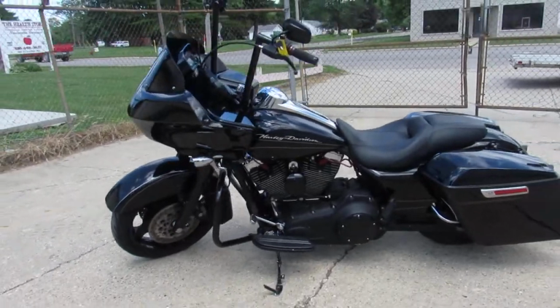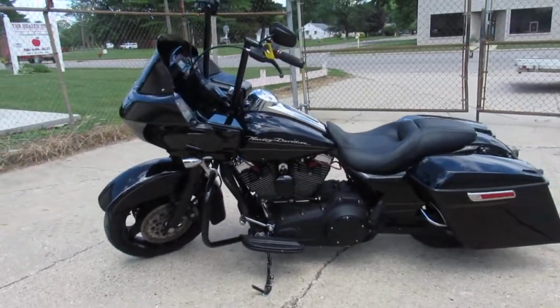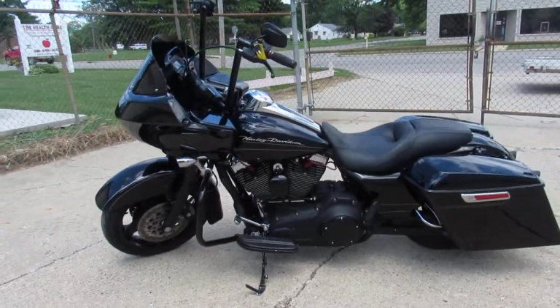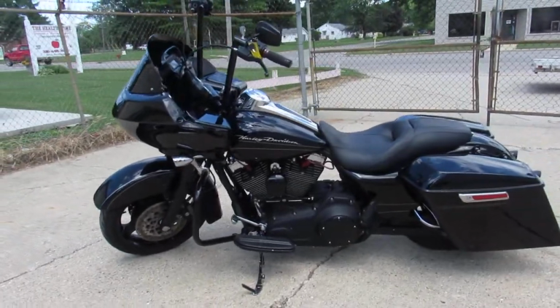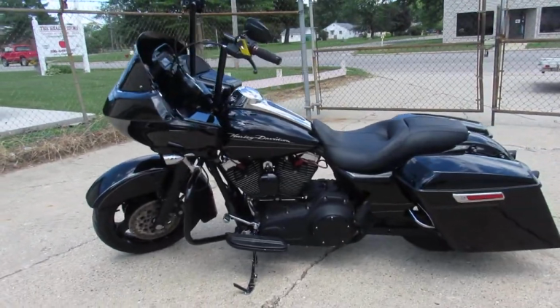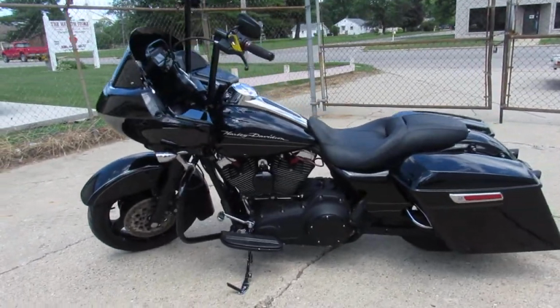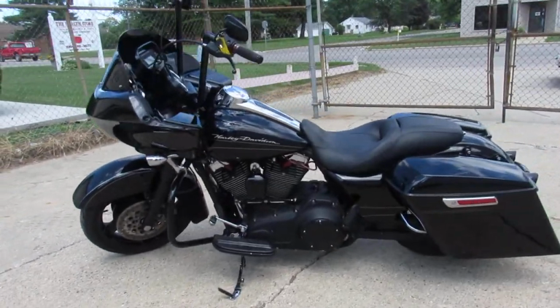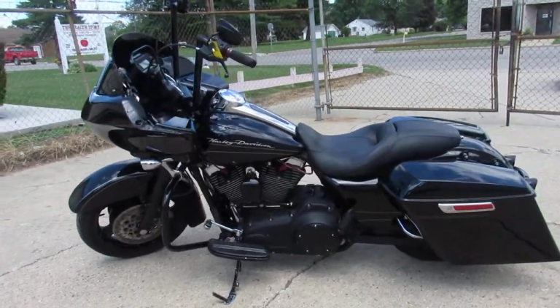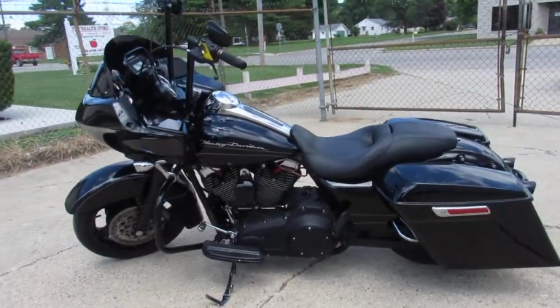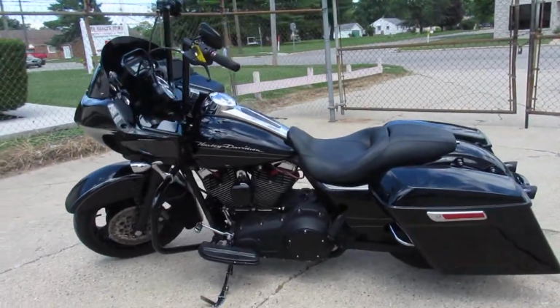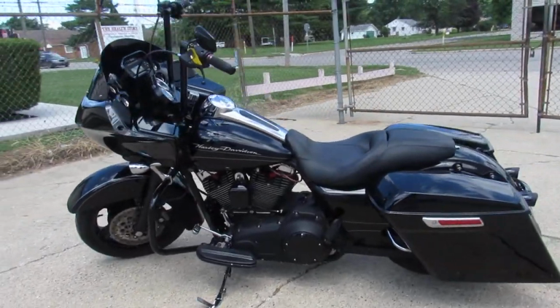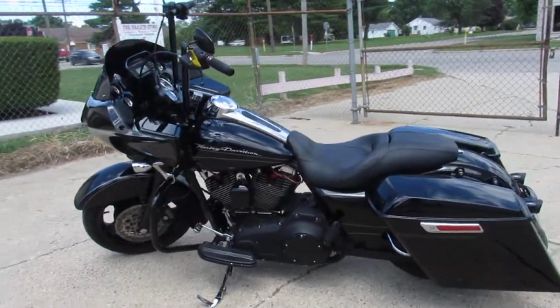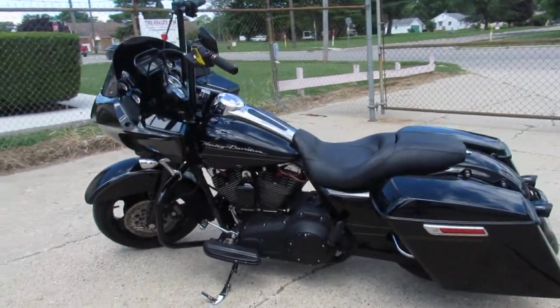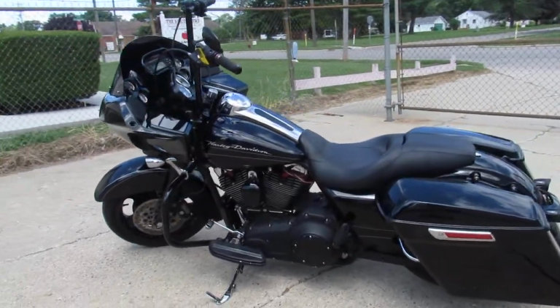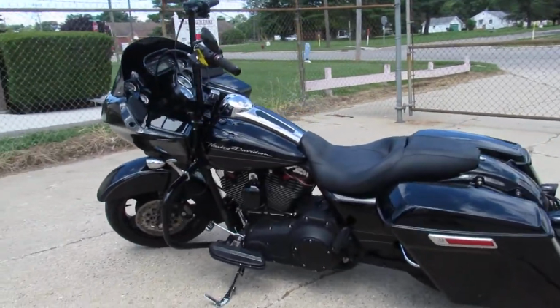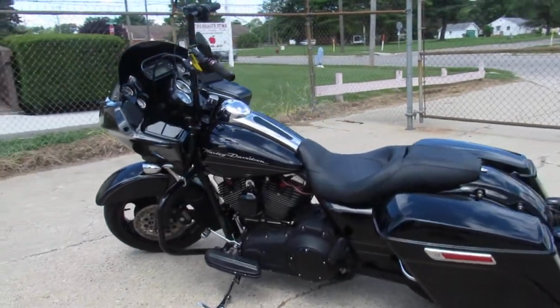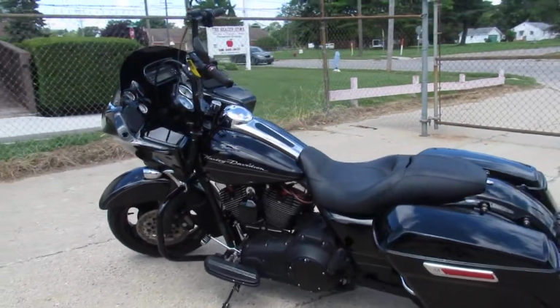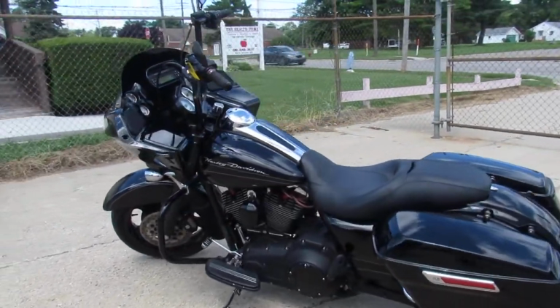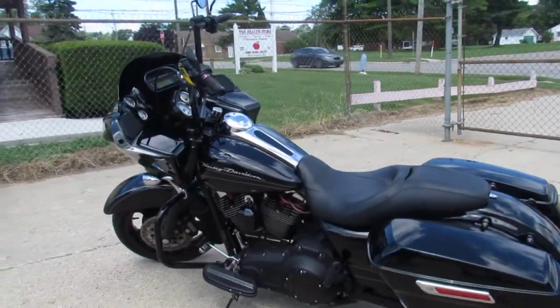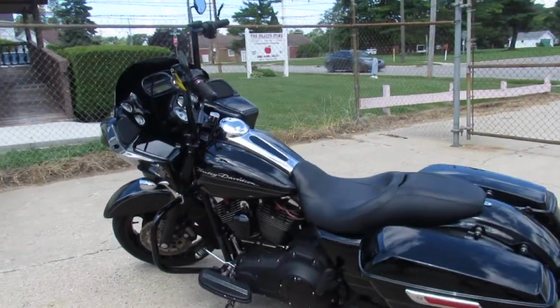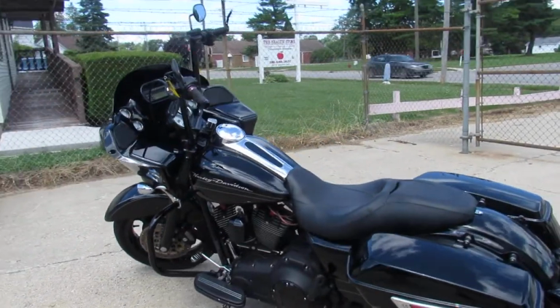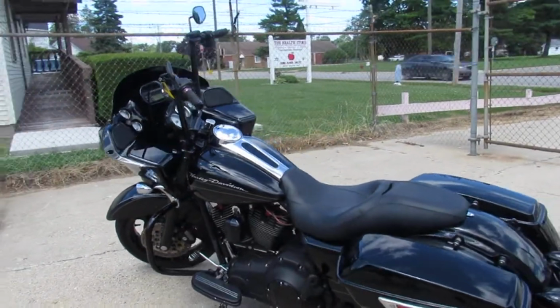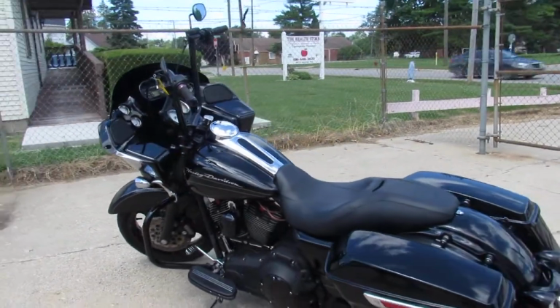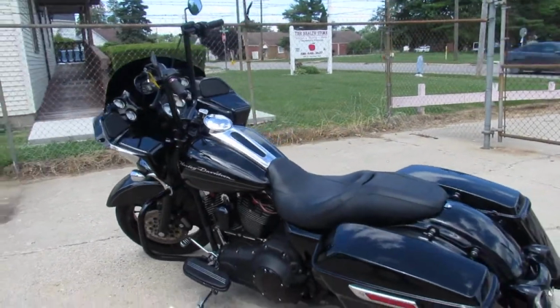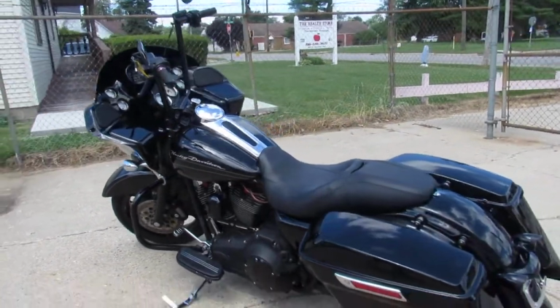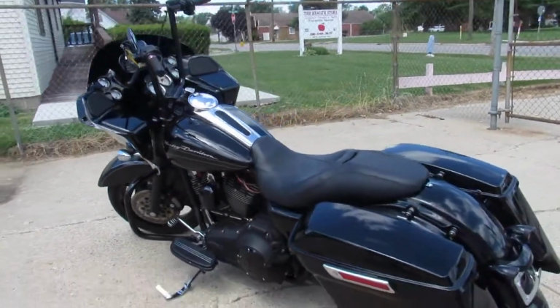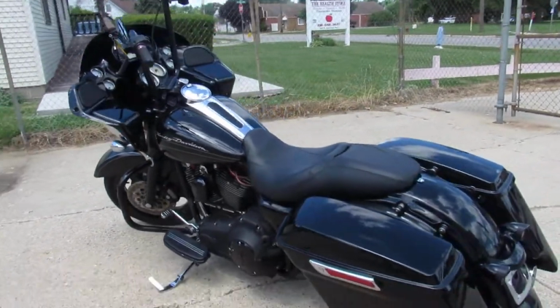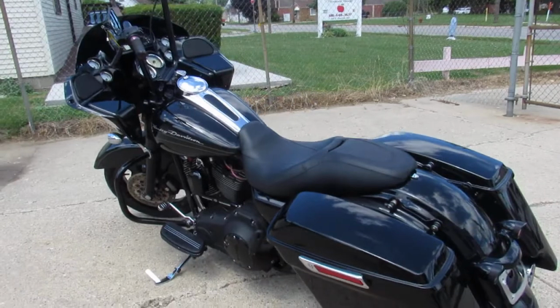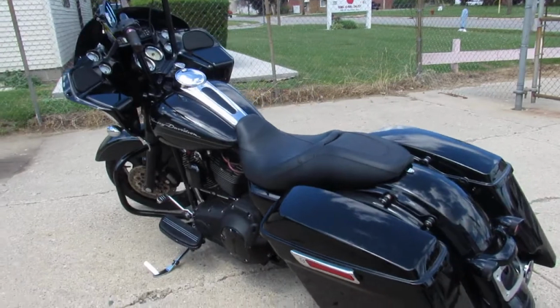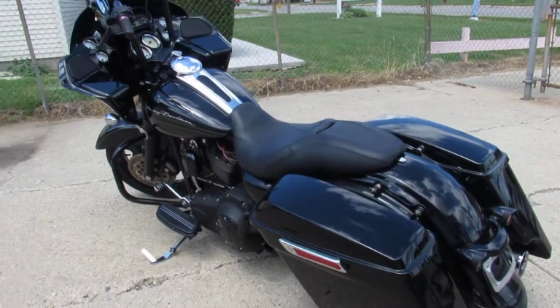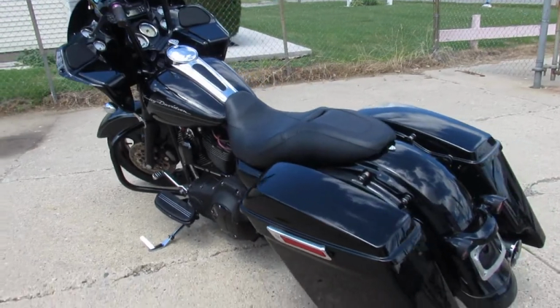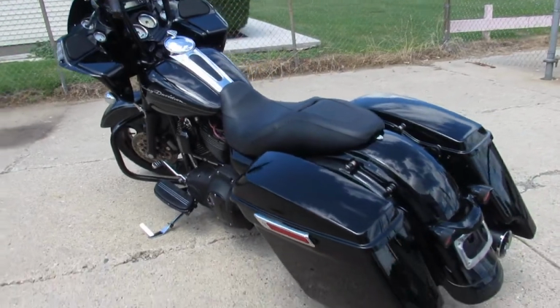It's got the blacked out front end, blacked out motor, 8 hangers, extended bags, and more.